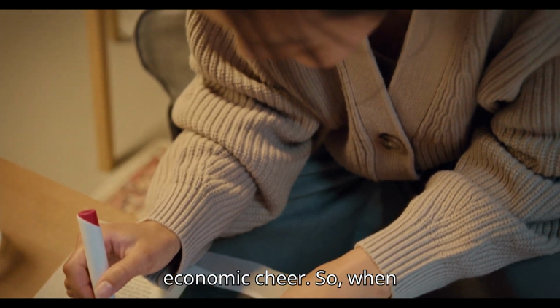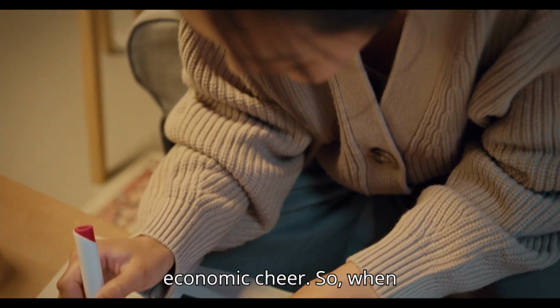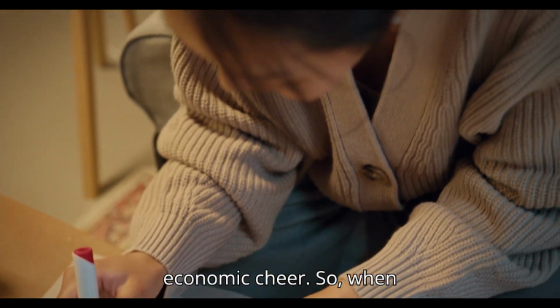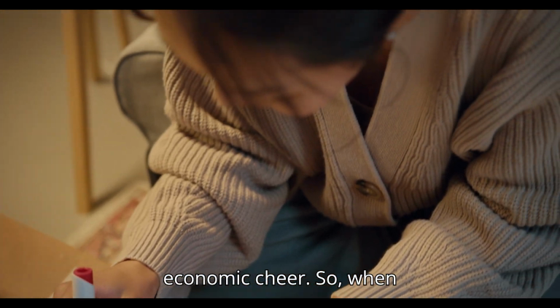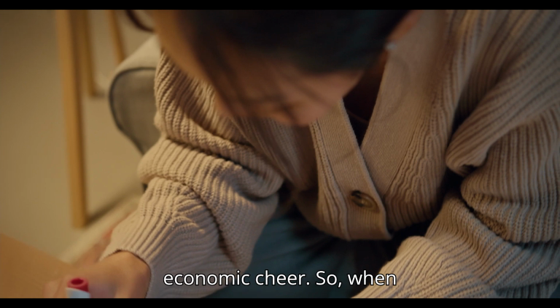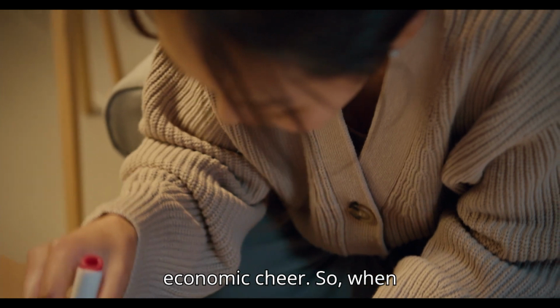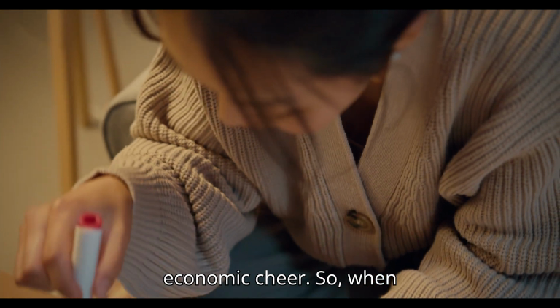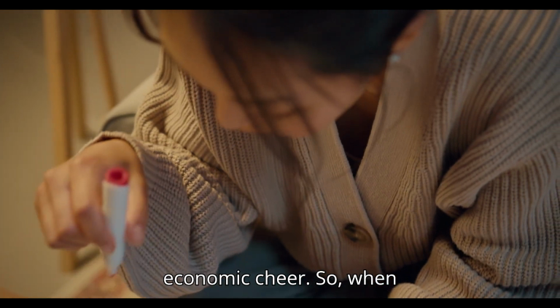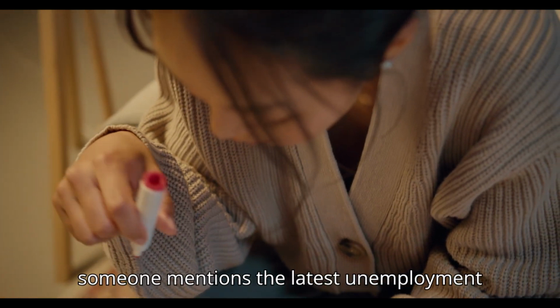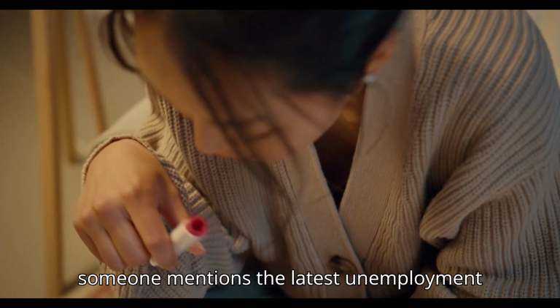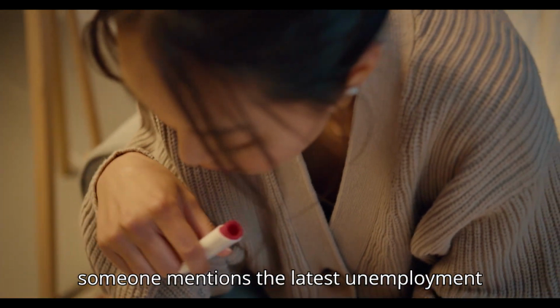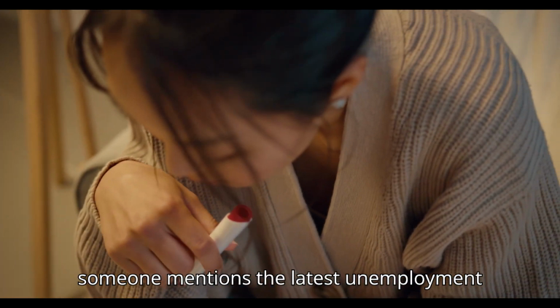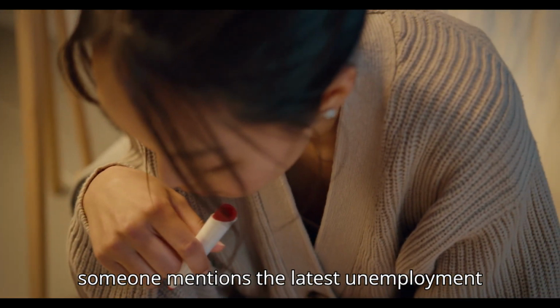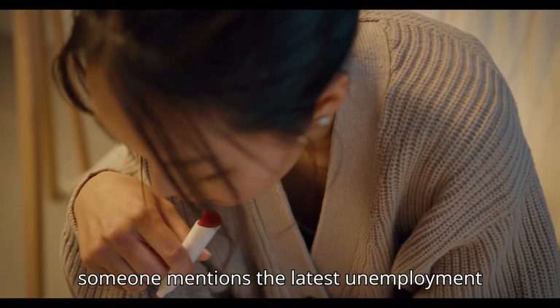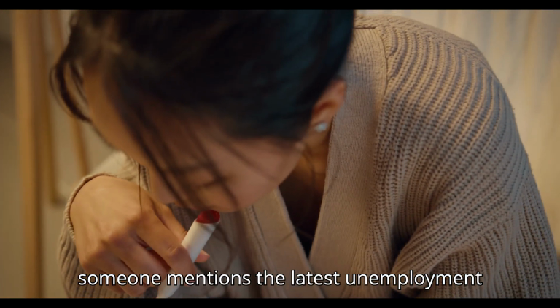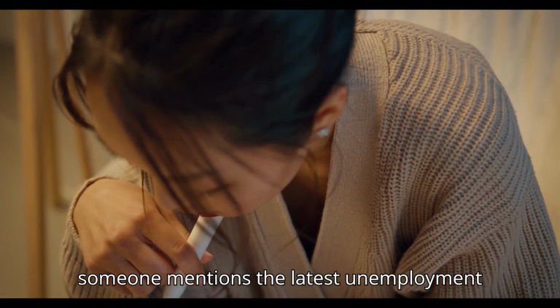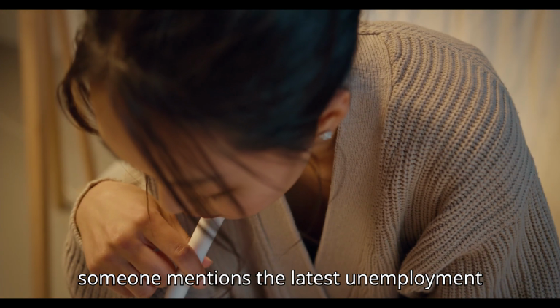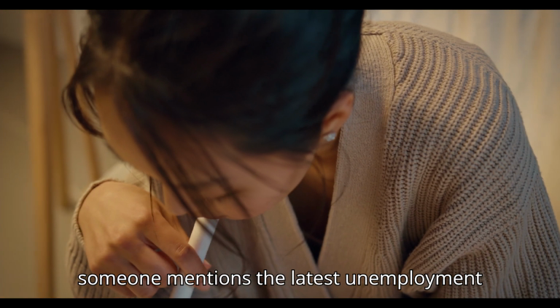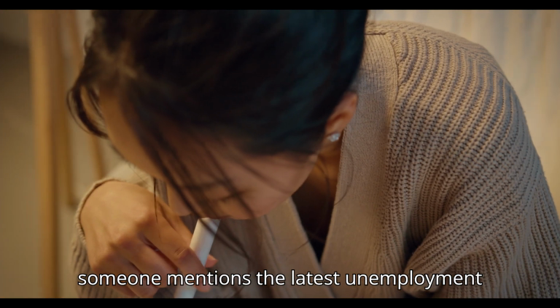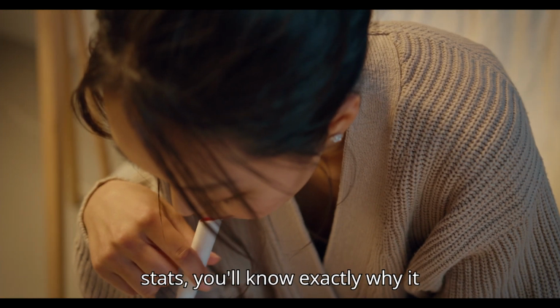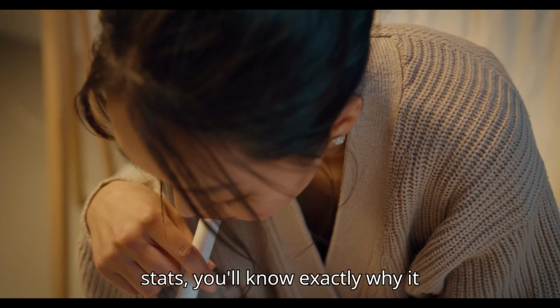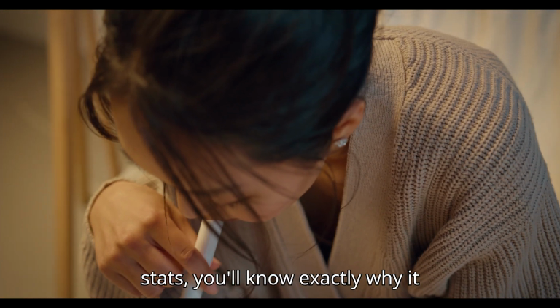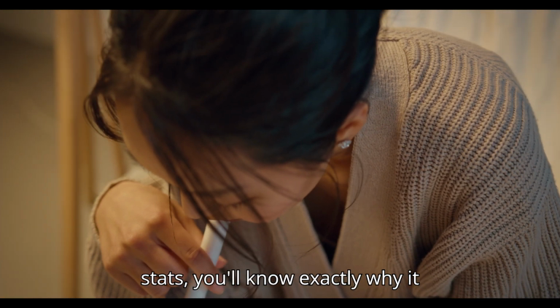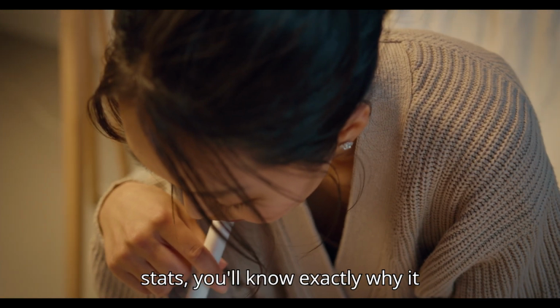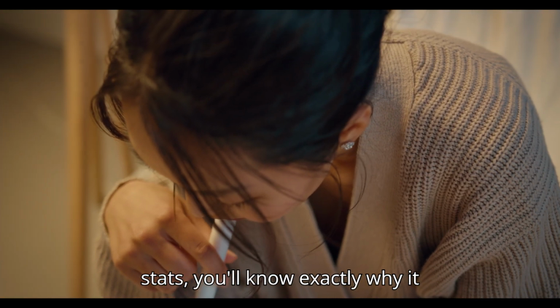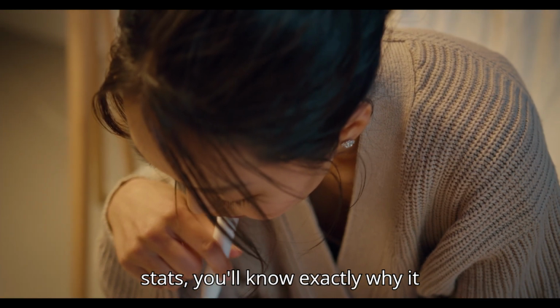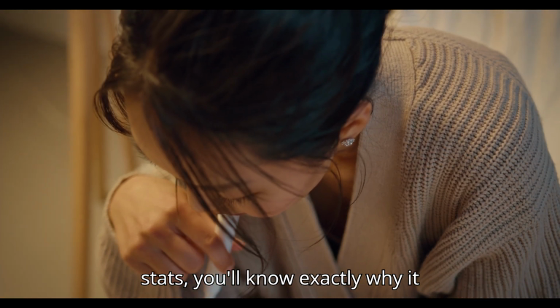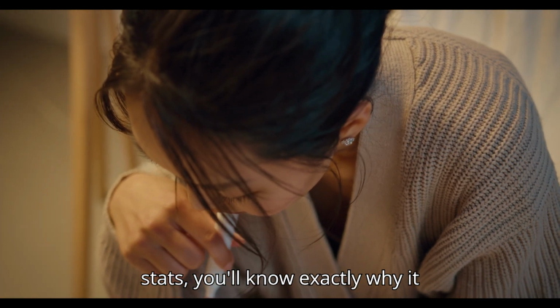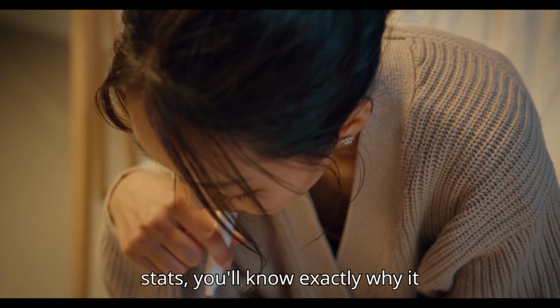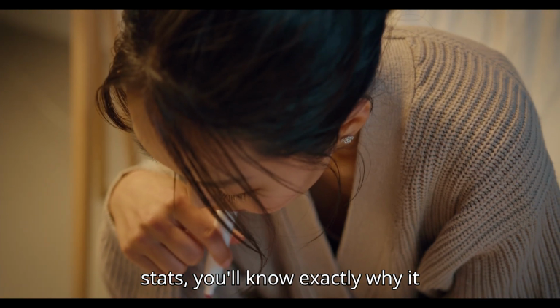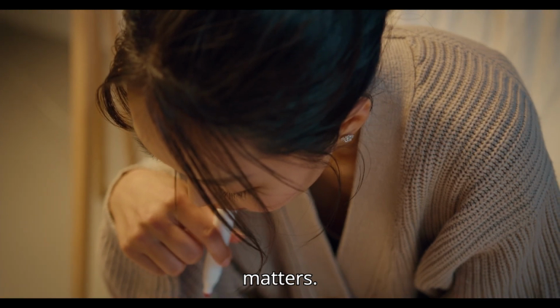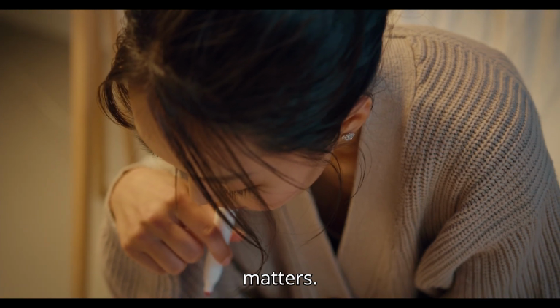So when someone mentions the latest unemployment stats, you'll know exactly why it matters.